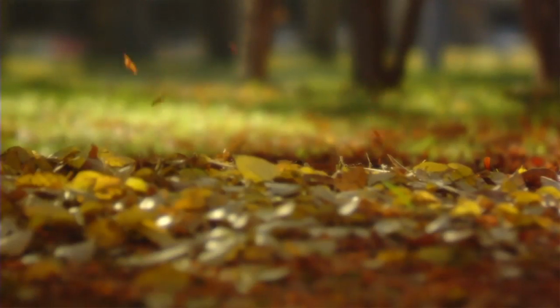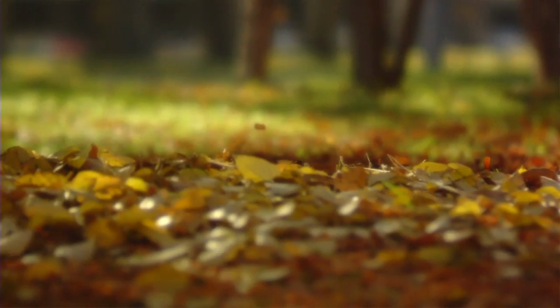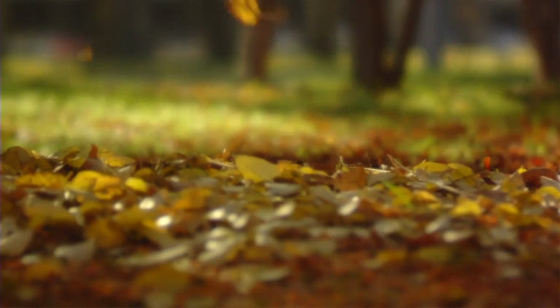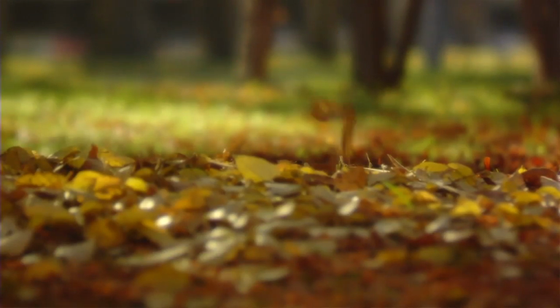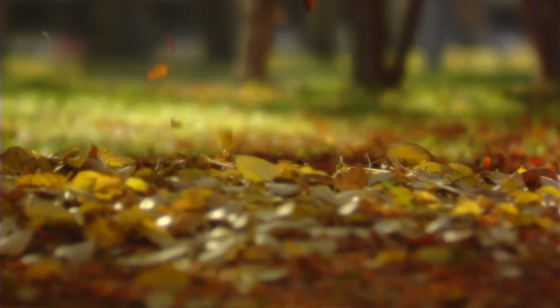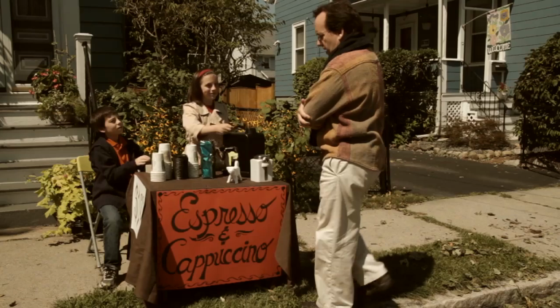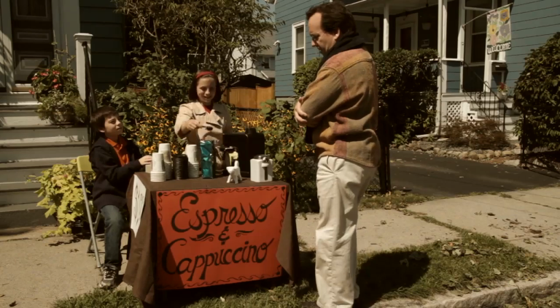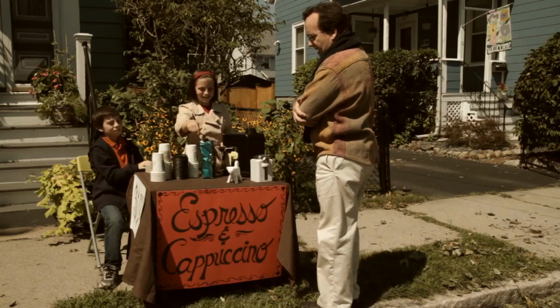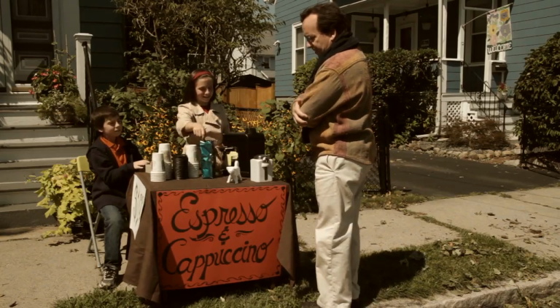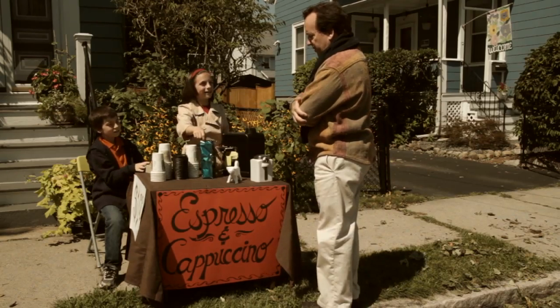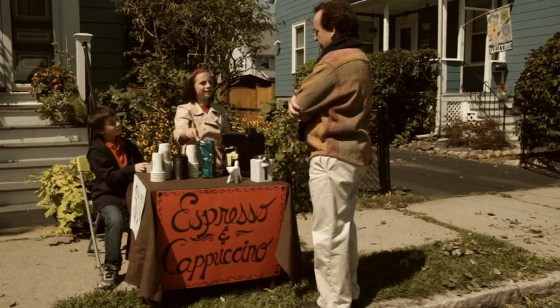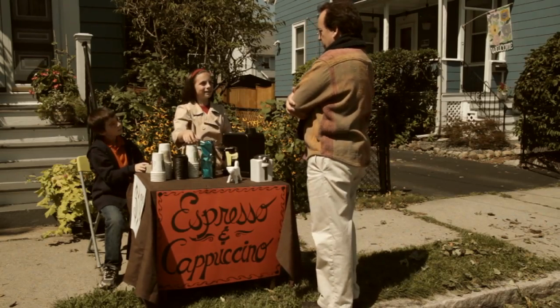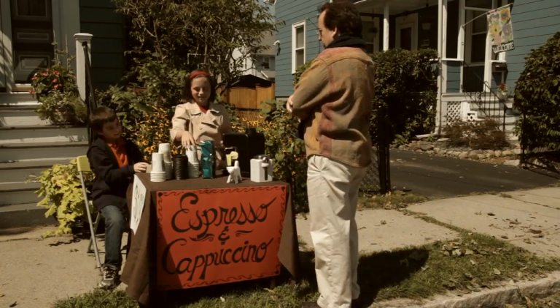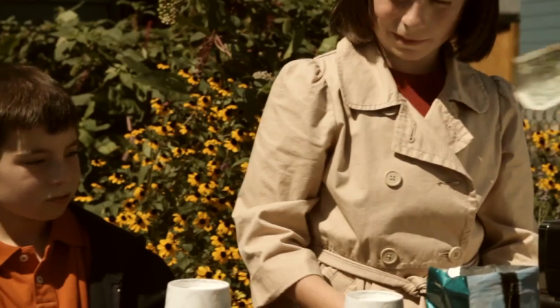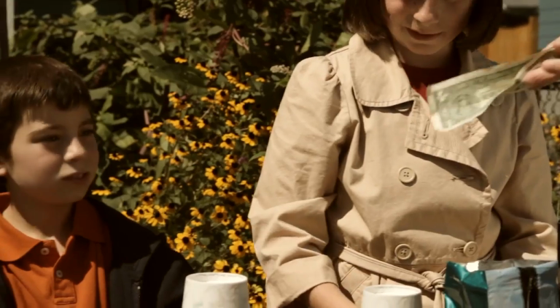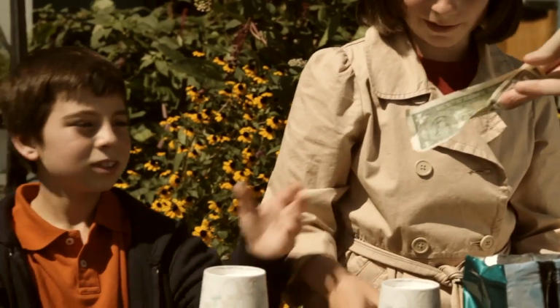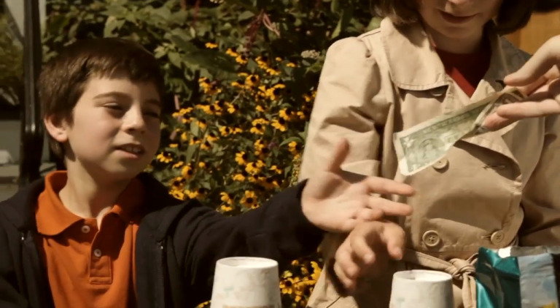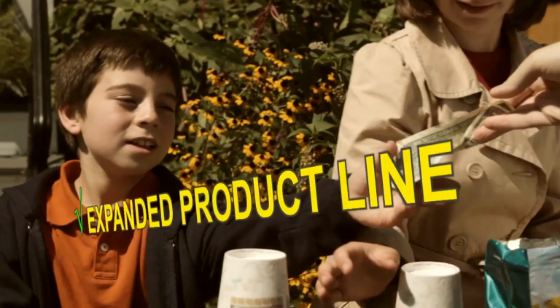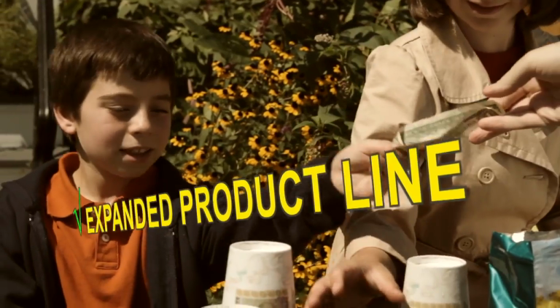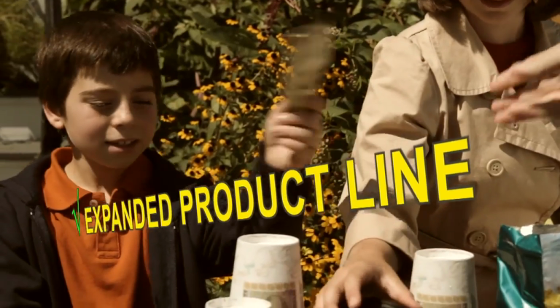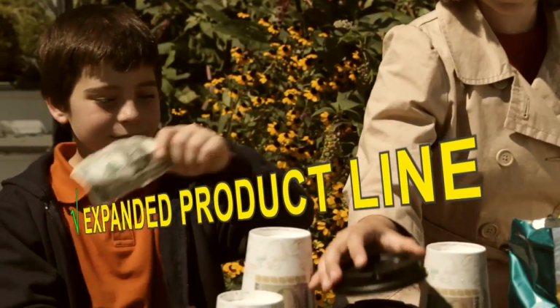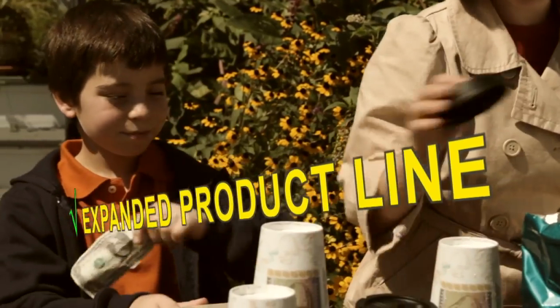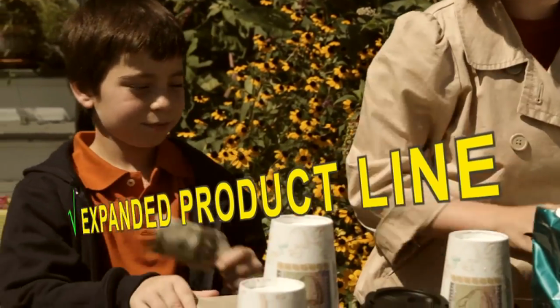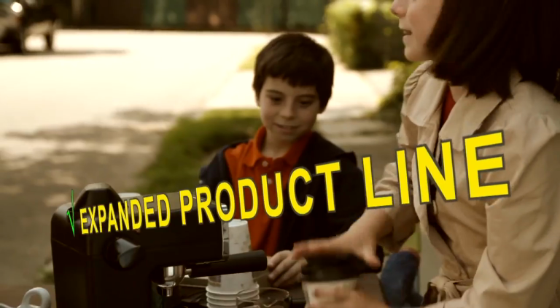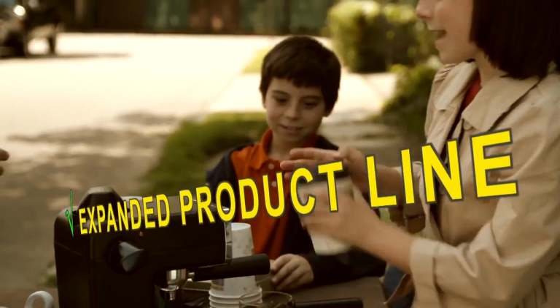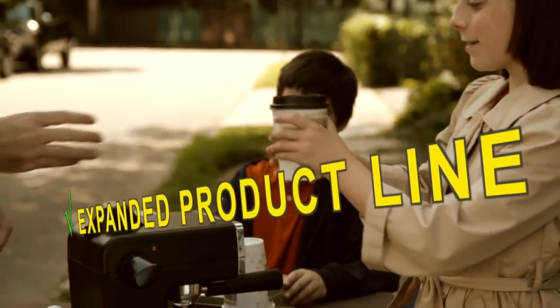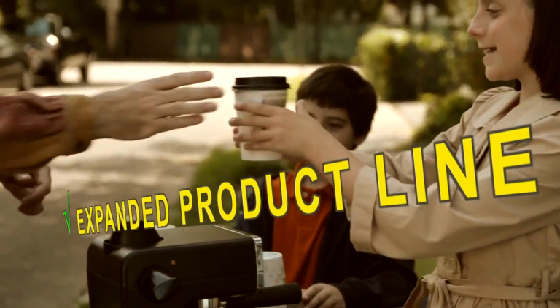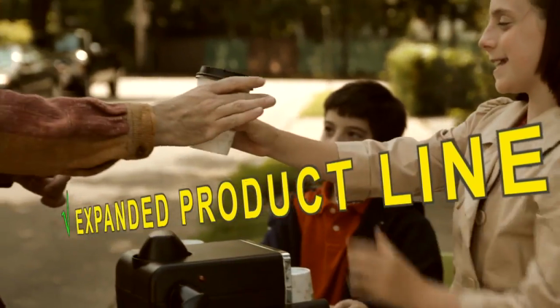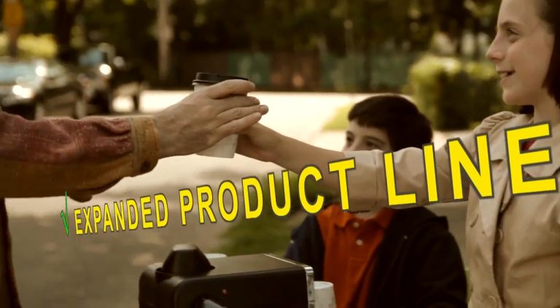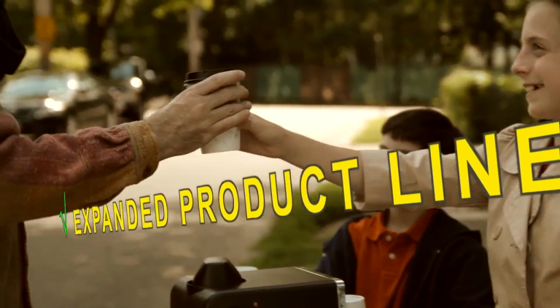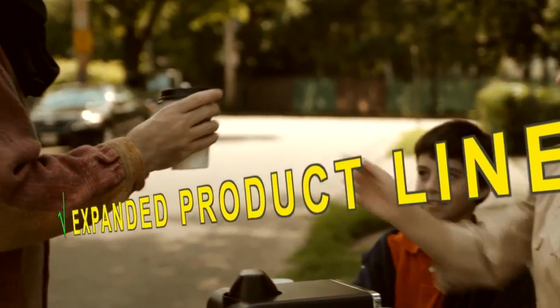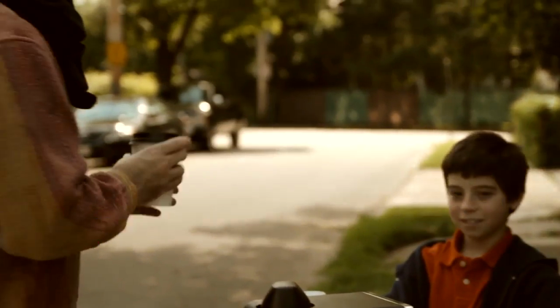How may I help you? I'll have an espresso, please. Thanks. Have a nice day. Thank you.